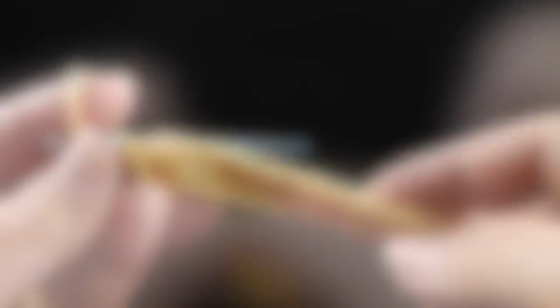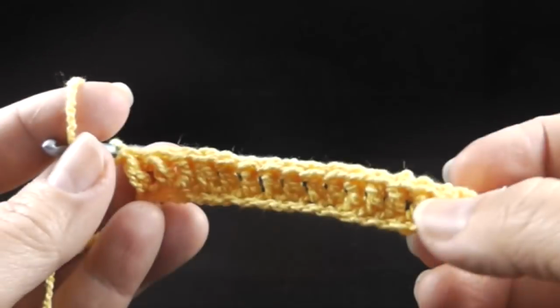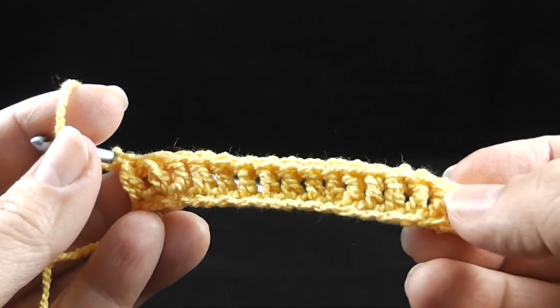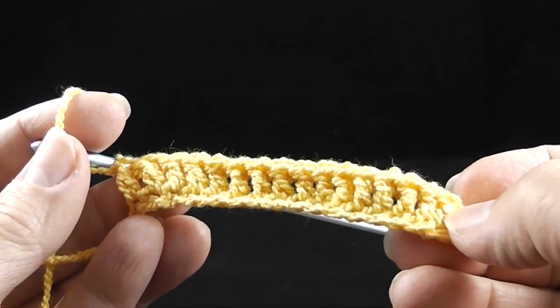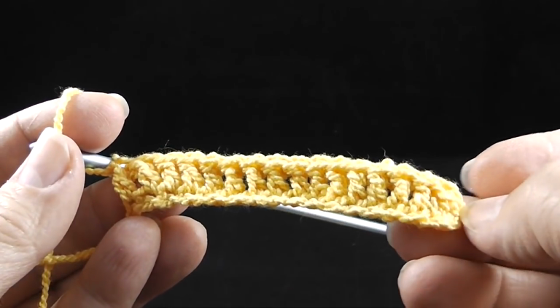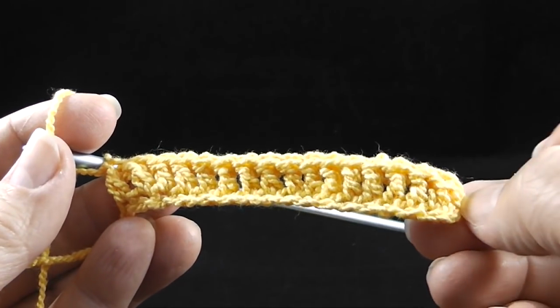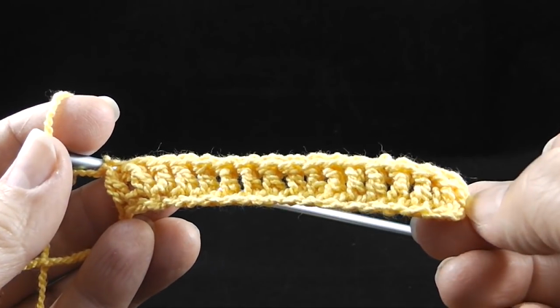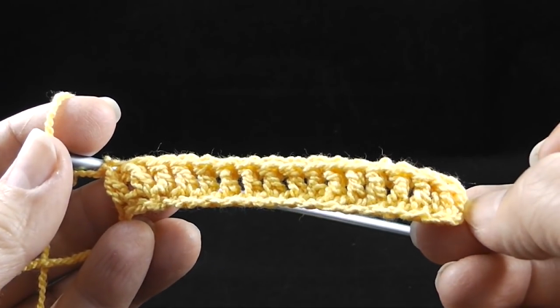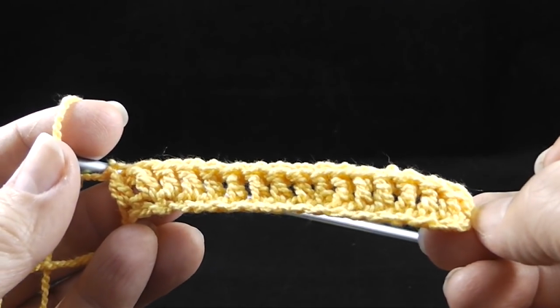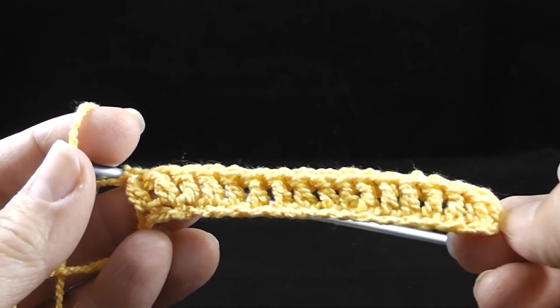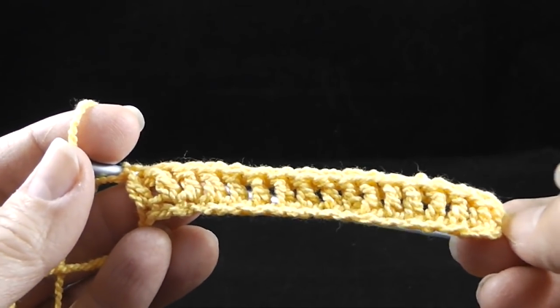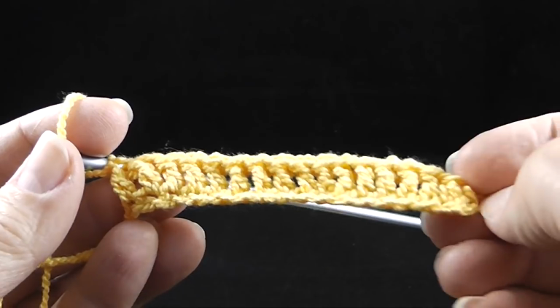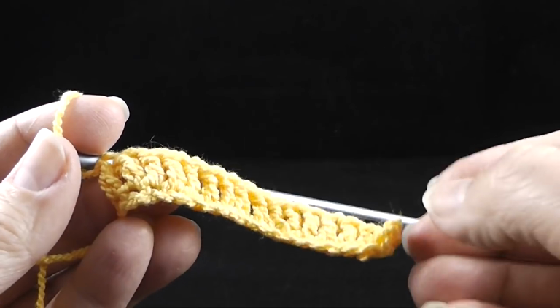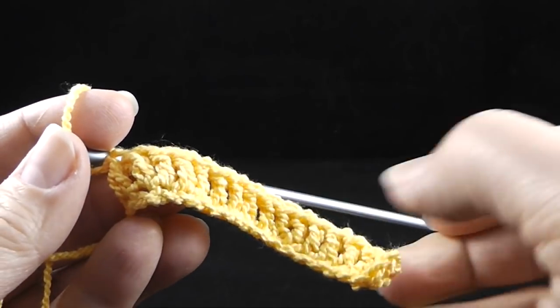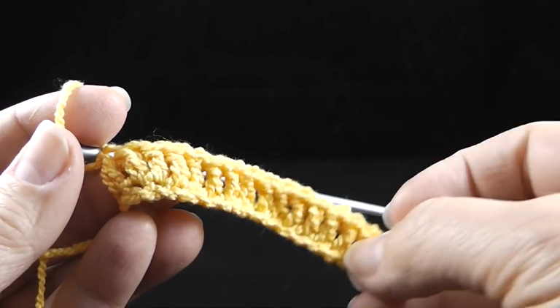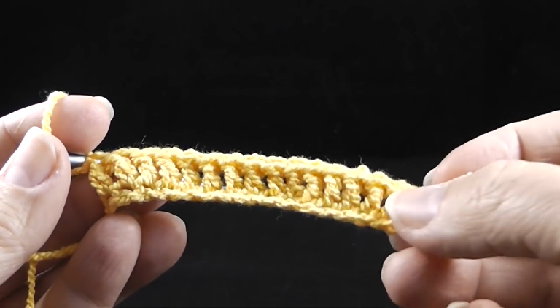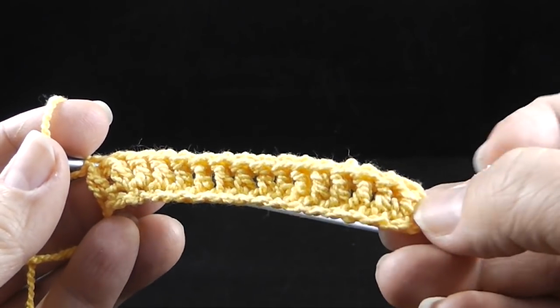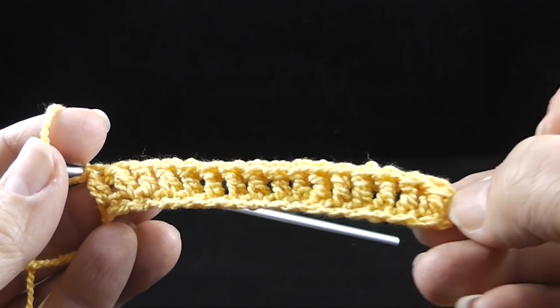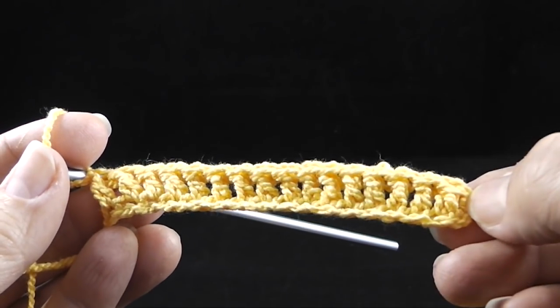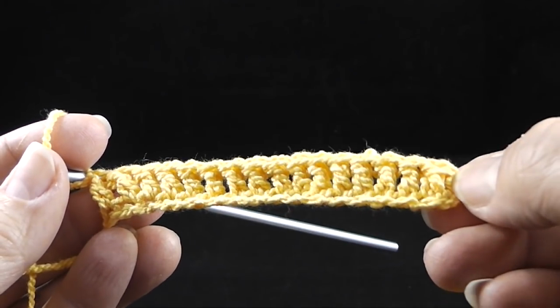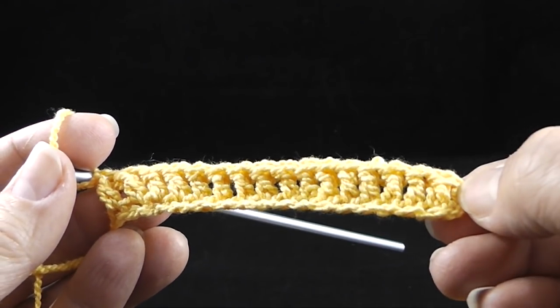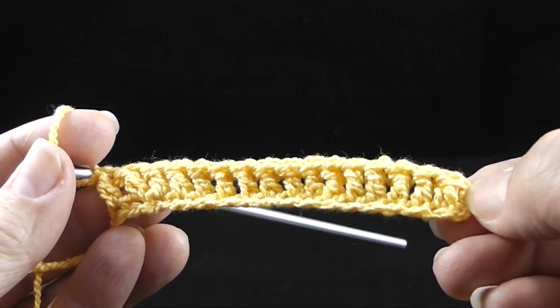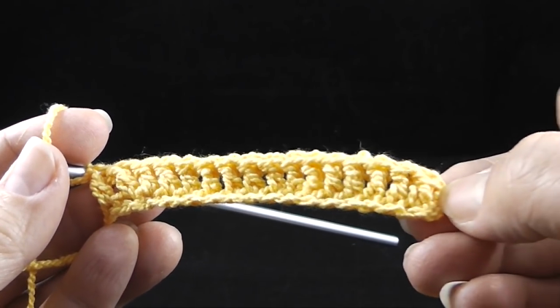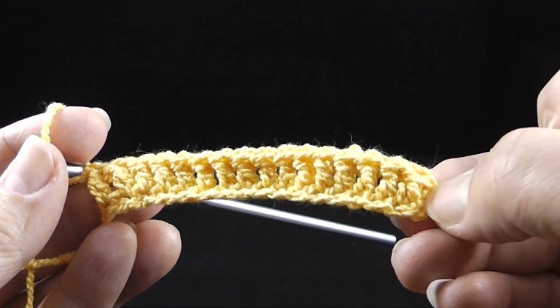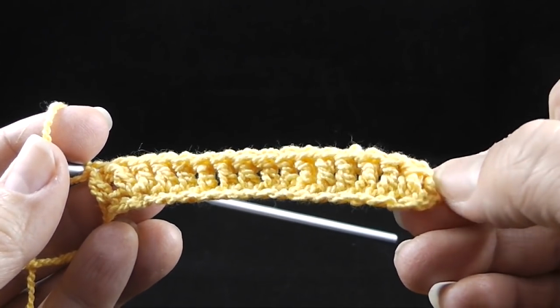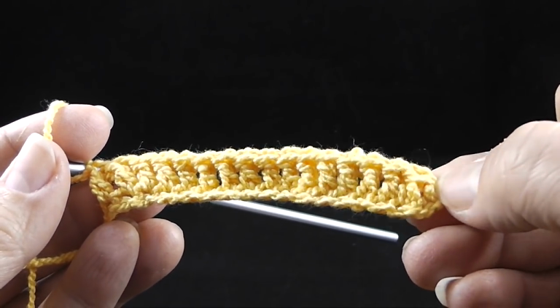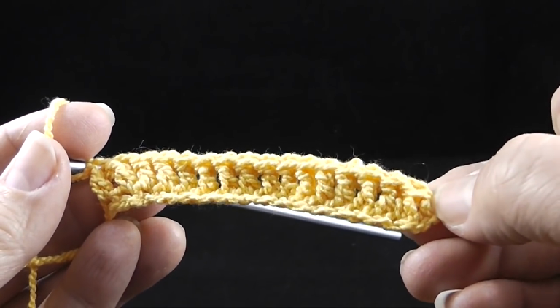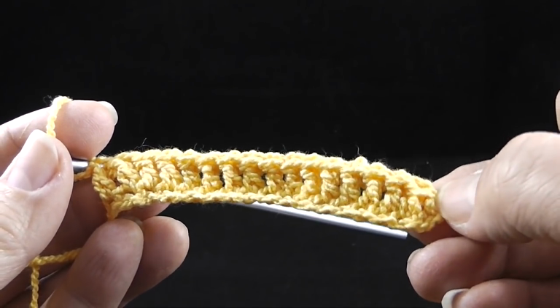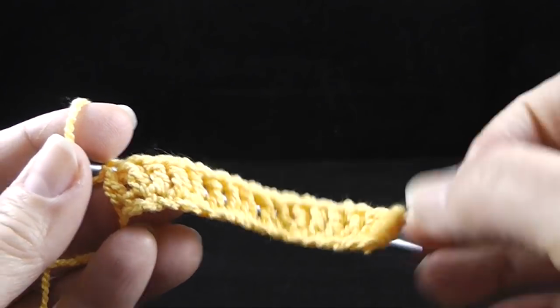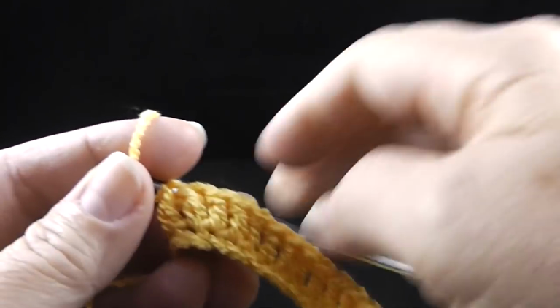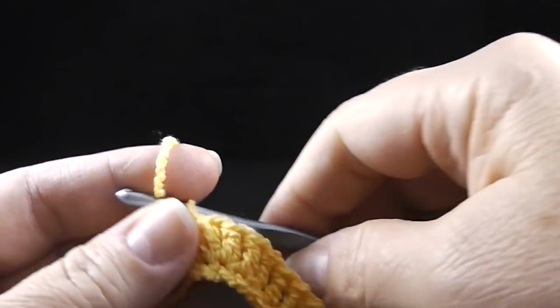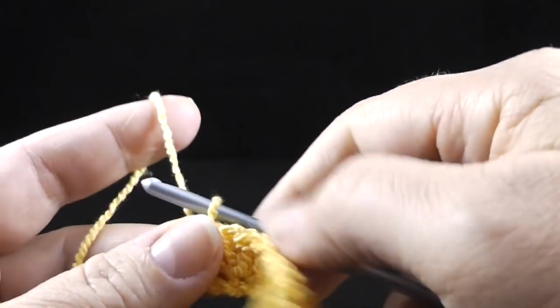Go ahead and work a double crochet in each of the remaining chains across. At the end of row one, you should have 16 double crochets plus the turning chain at the end.